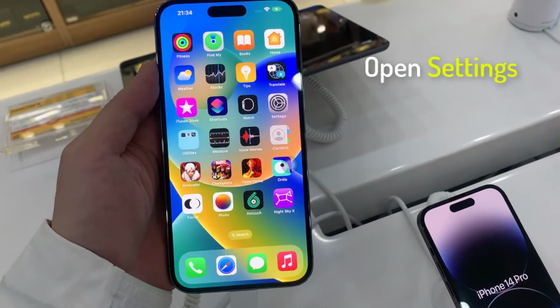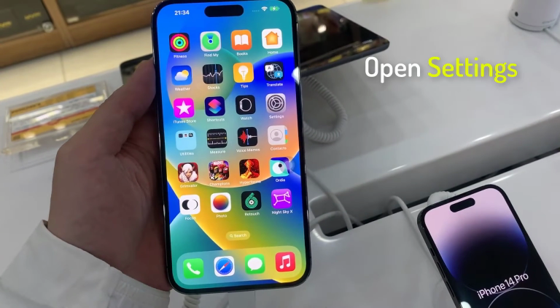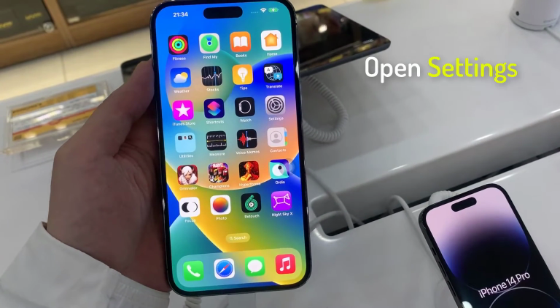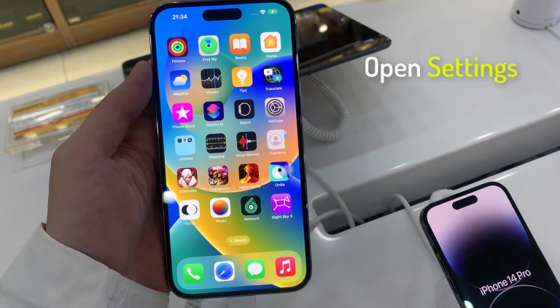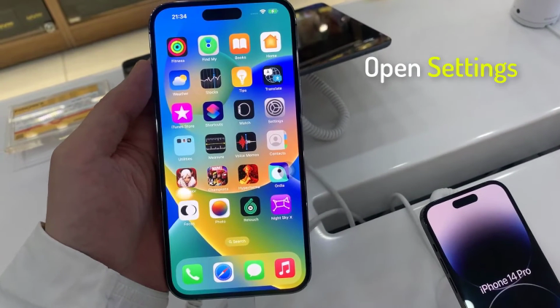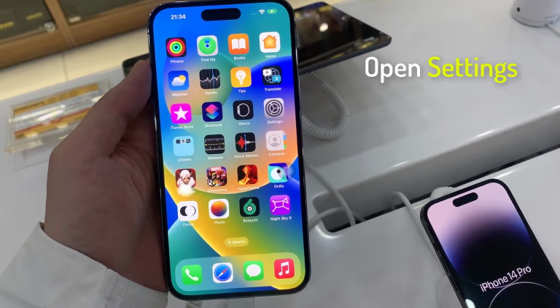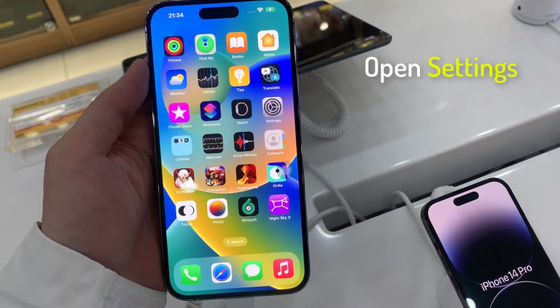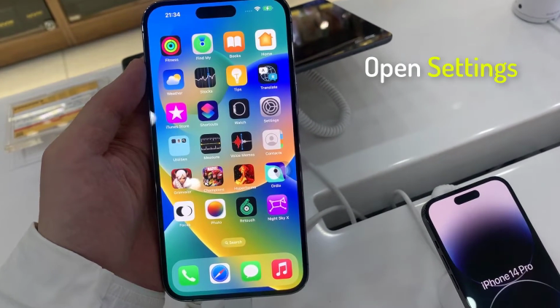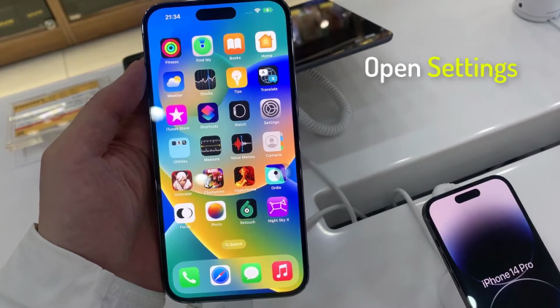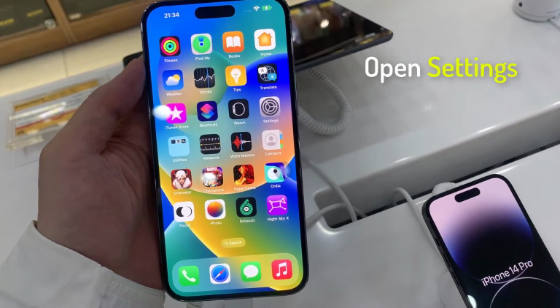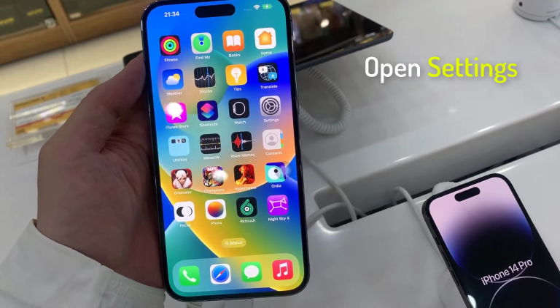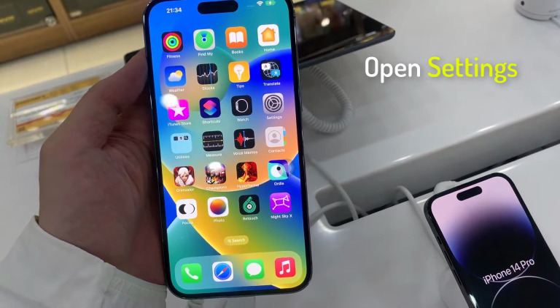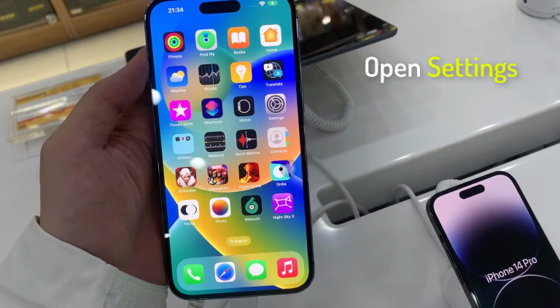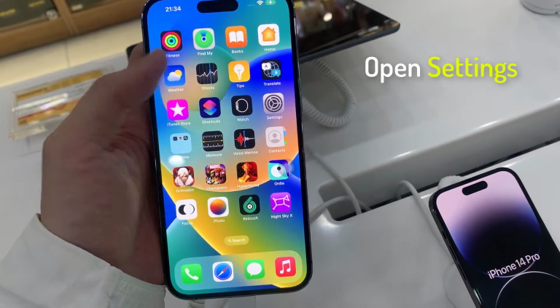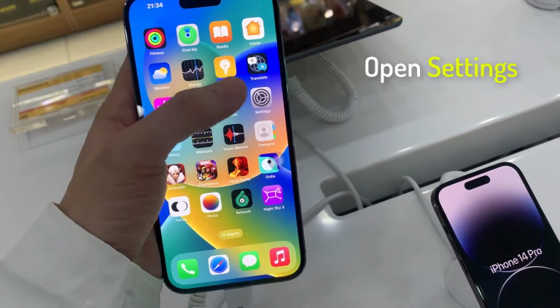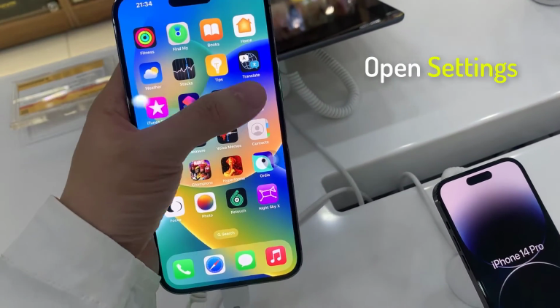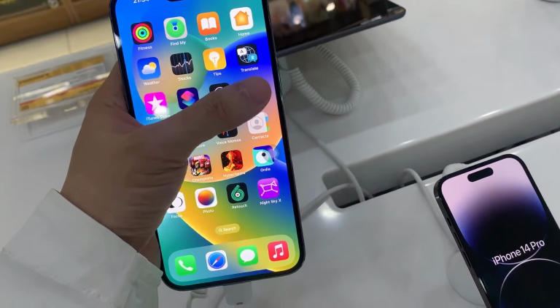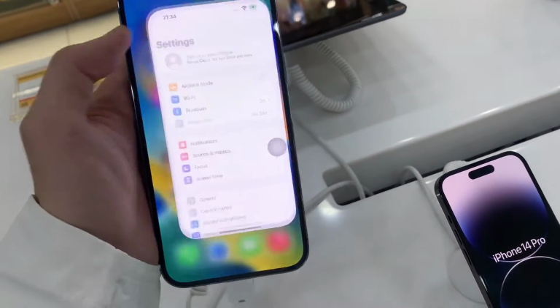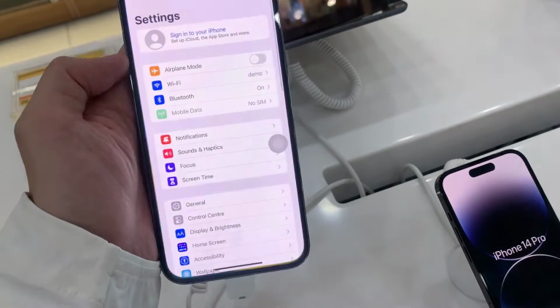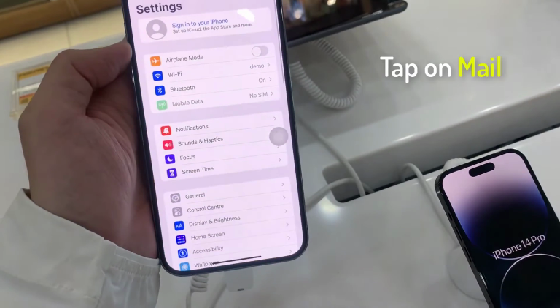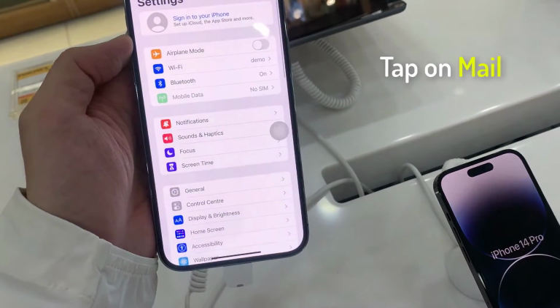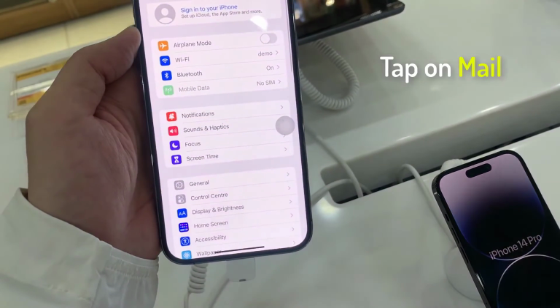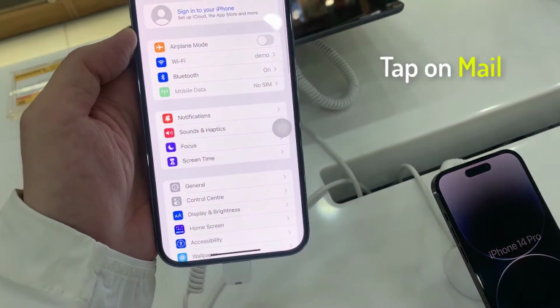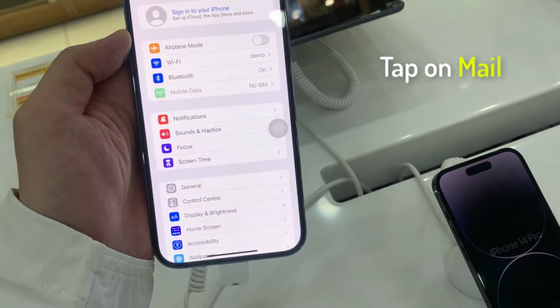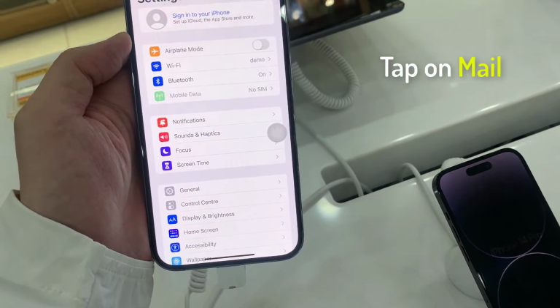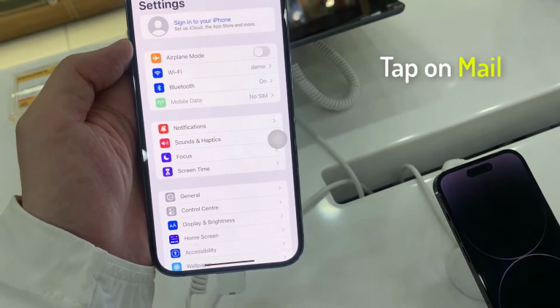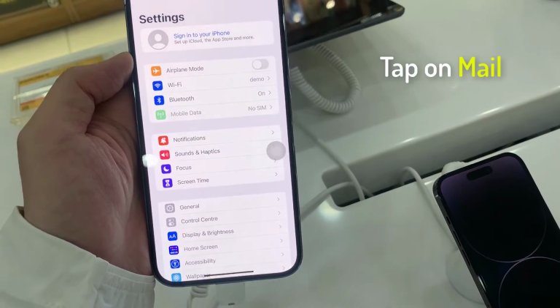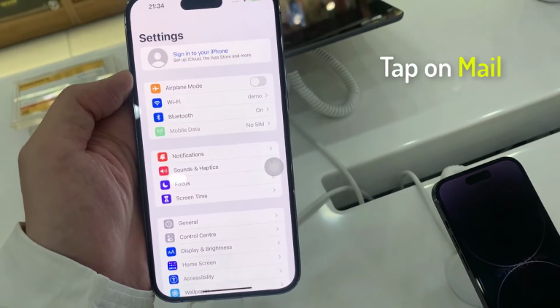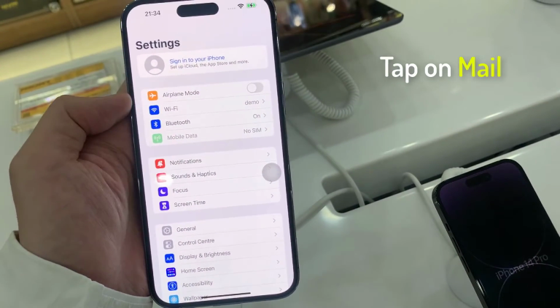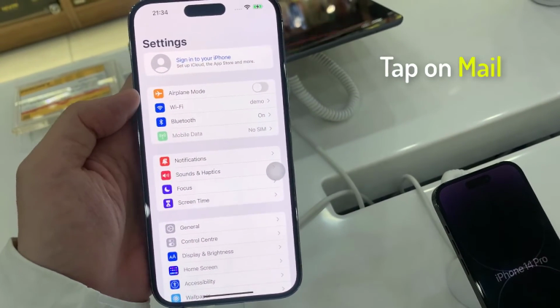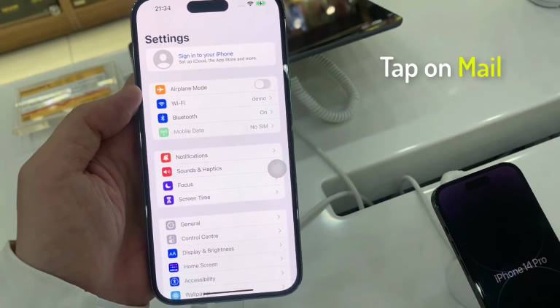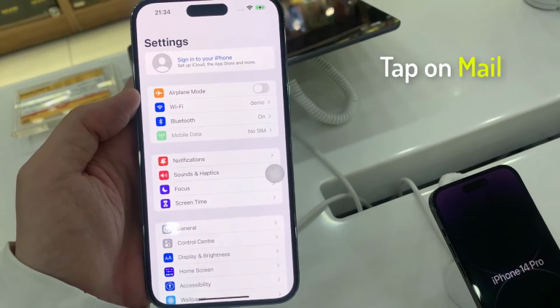First, open Settings. In Settings, we're going to go down and tap on Mail.